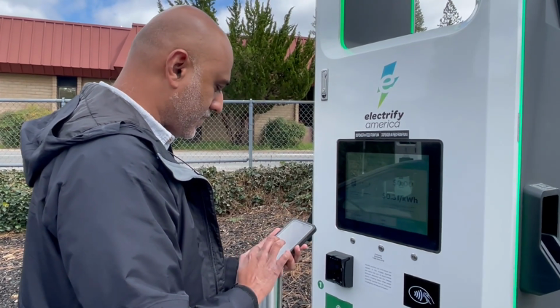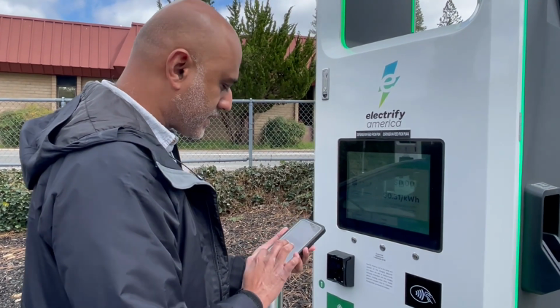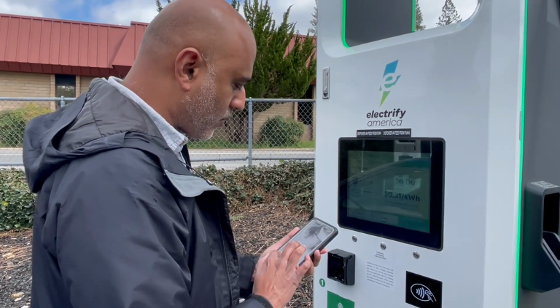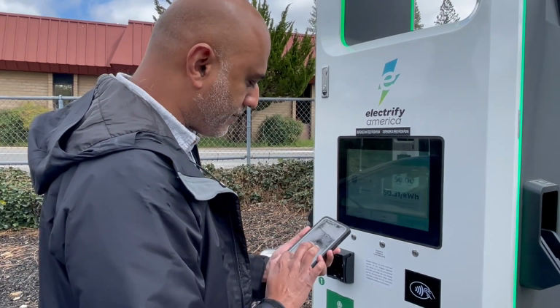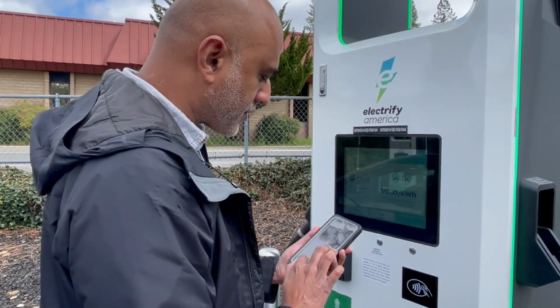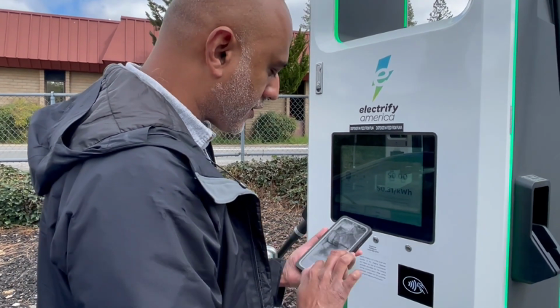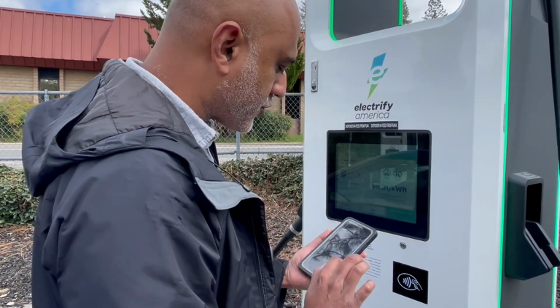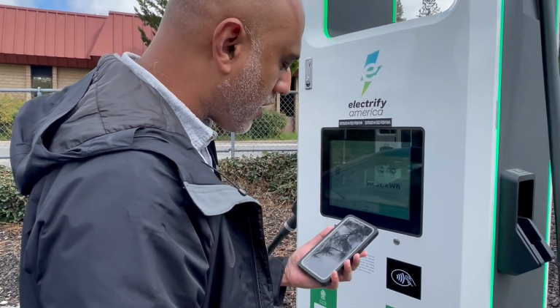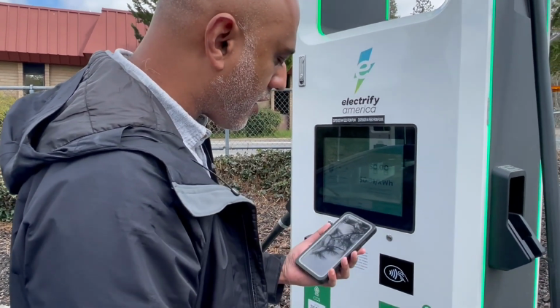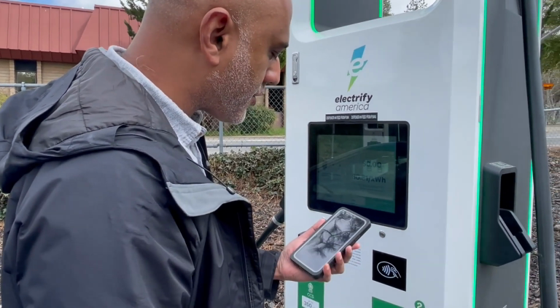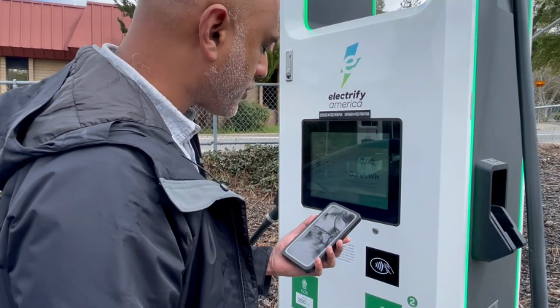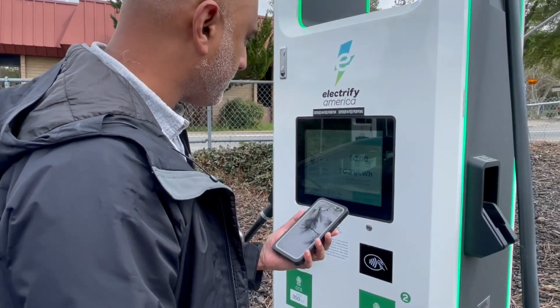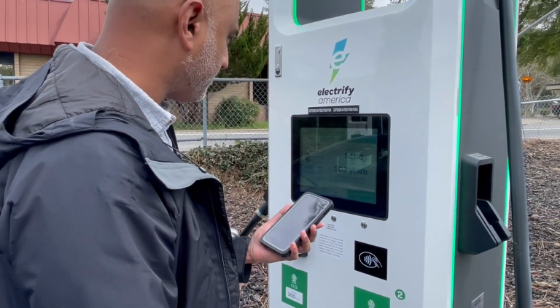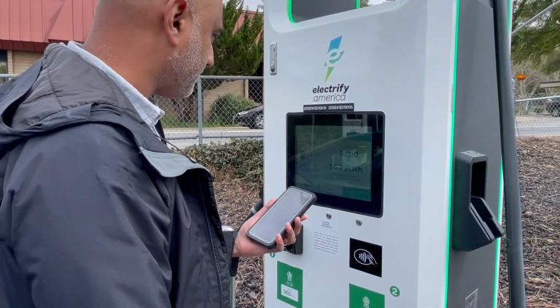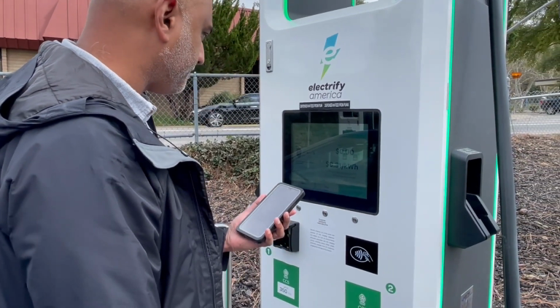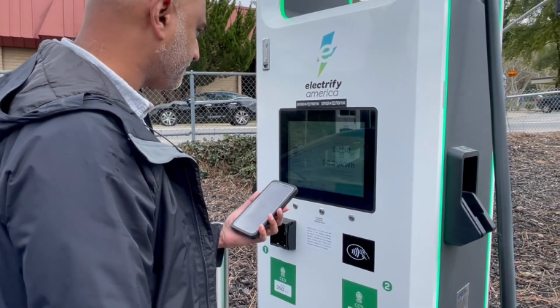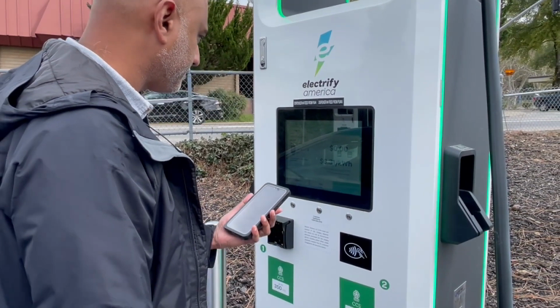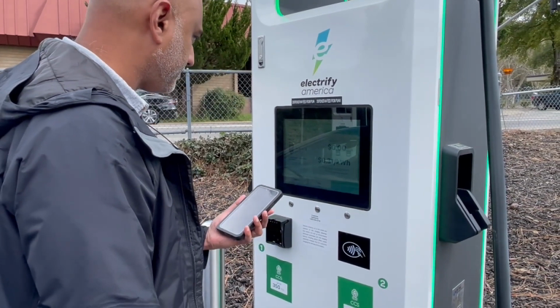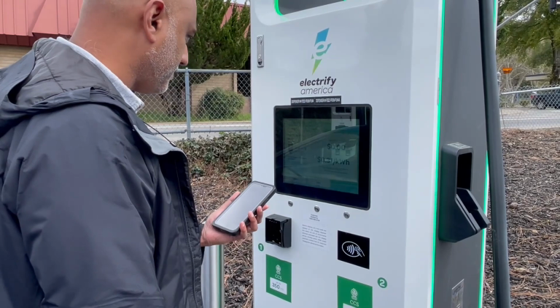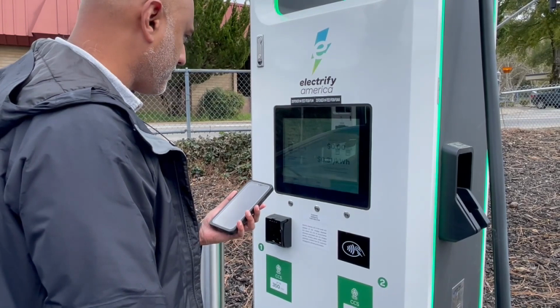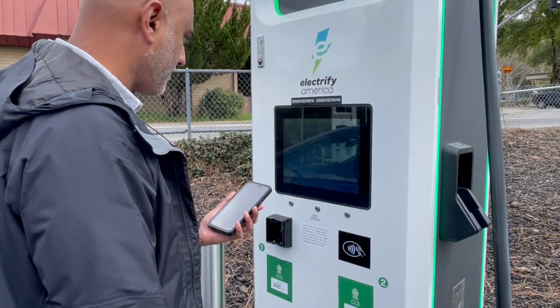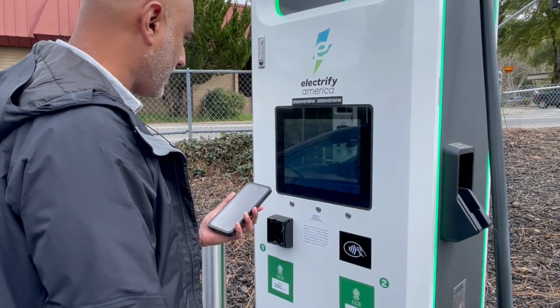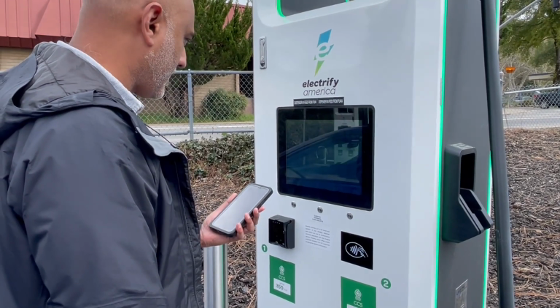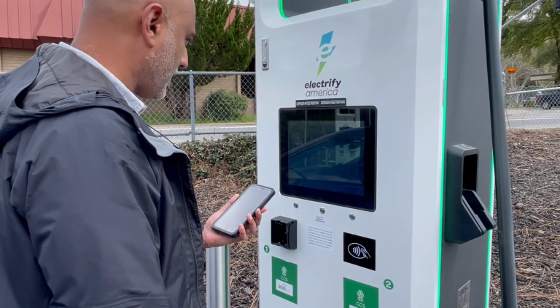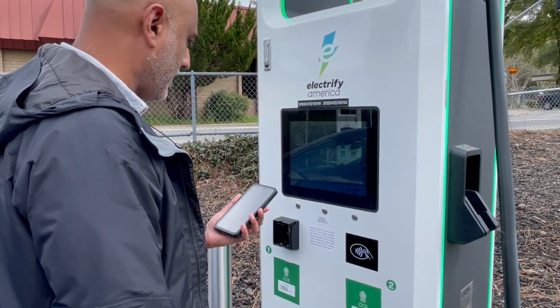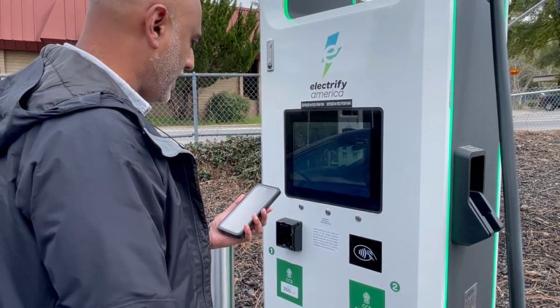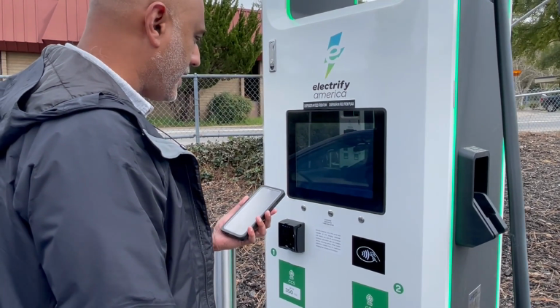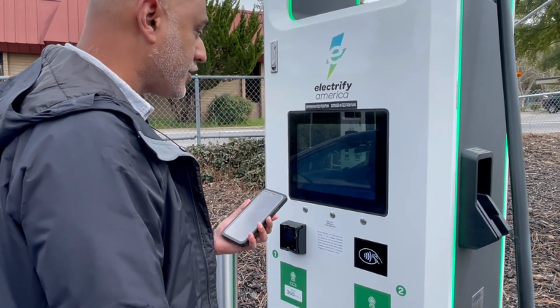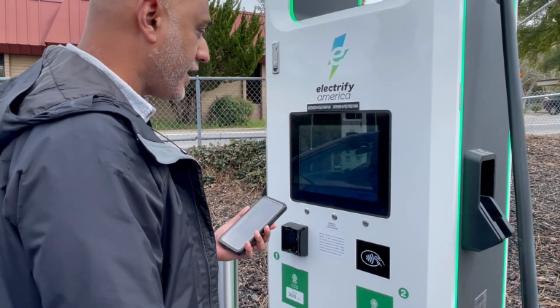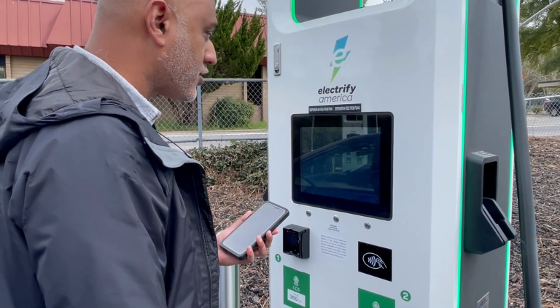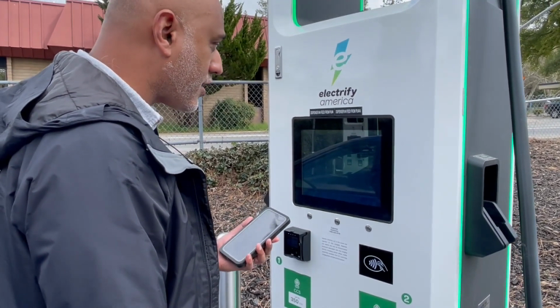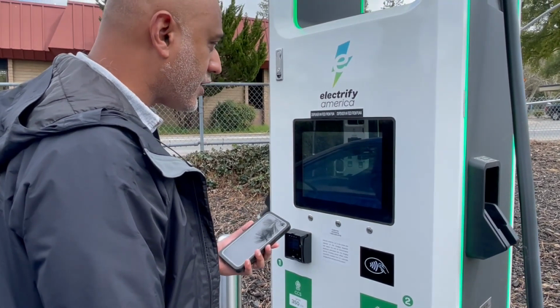Swipe to start charge. Initiating charging.